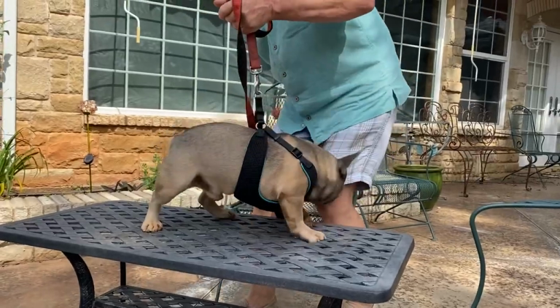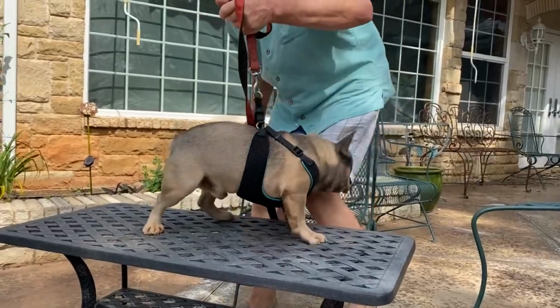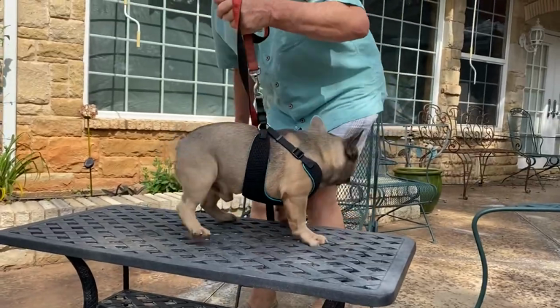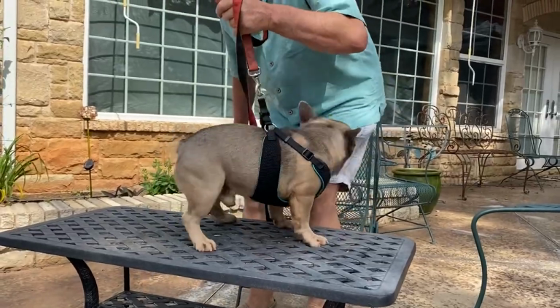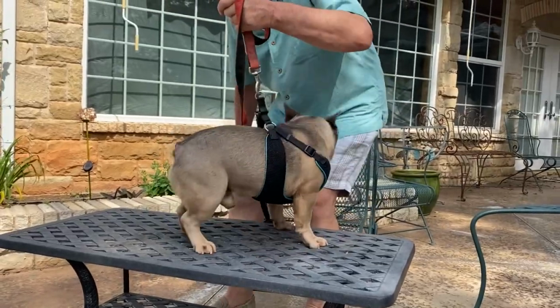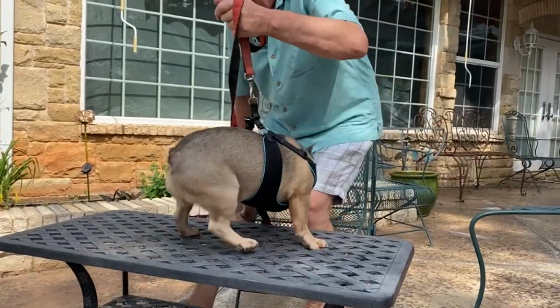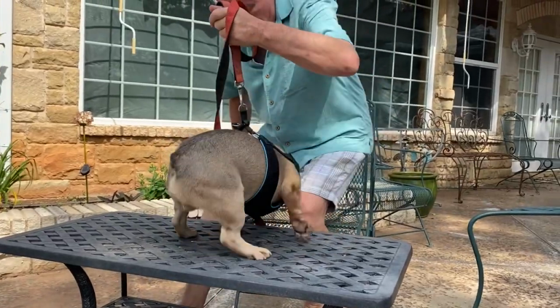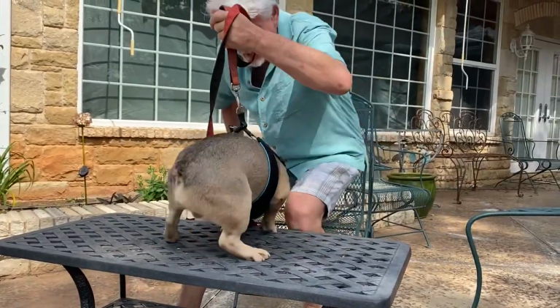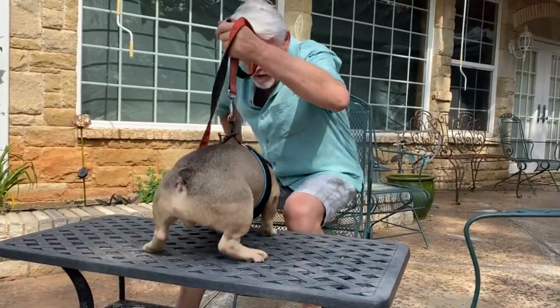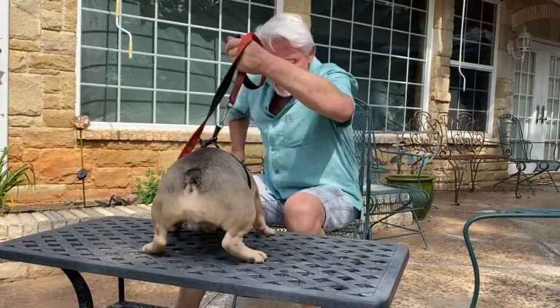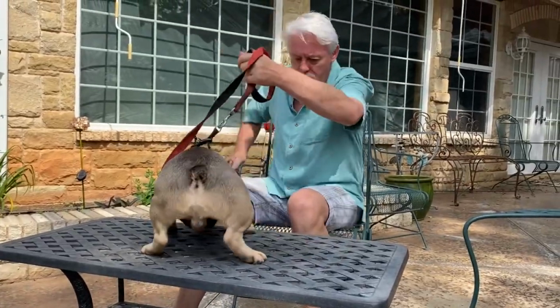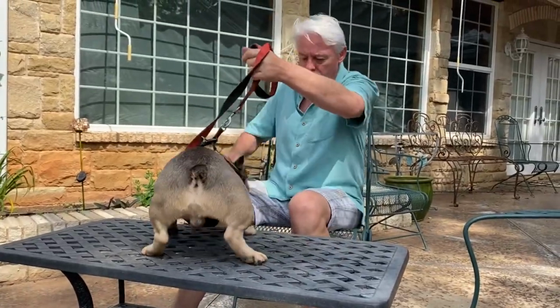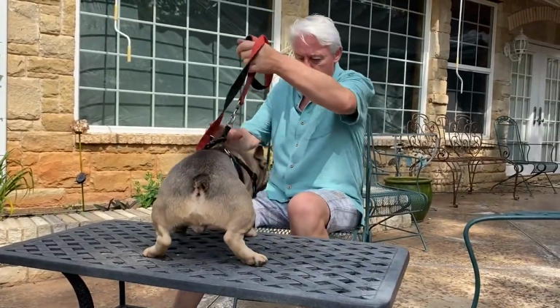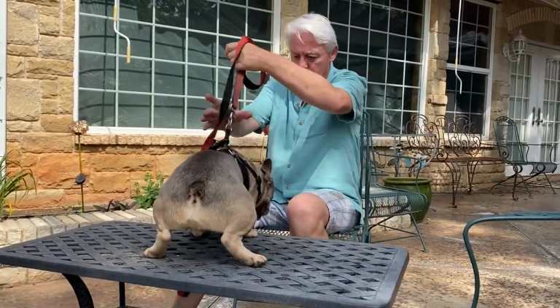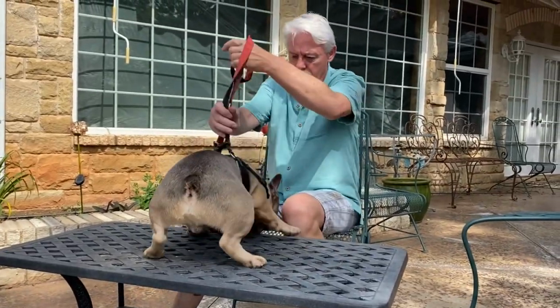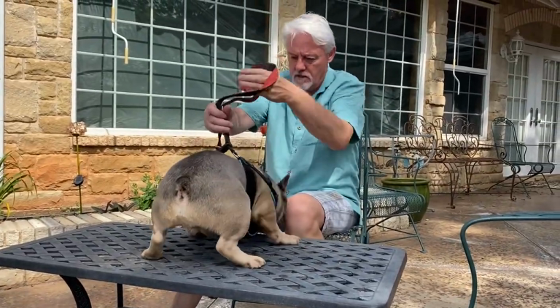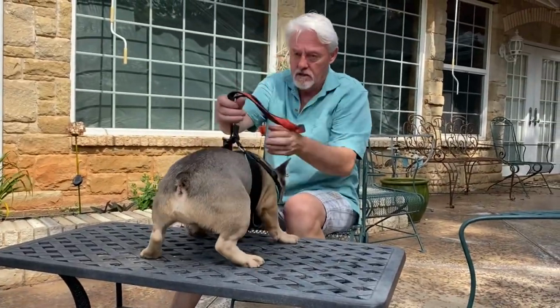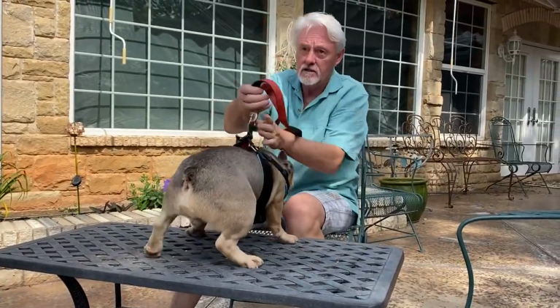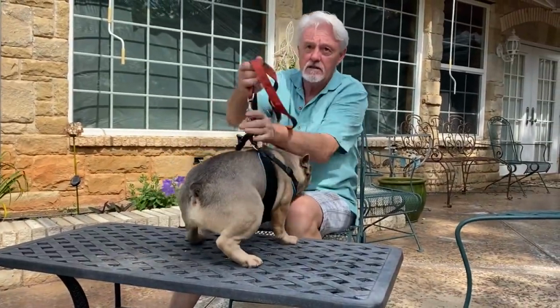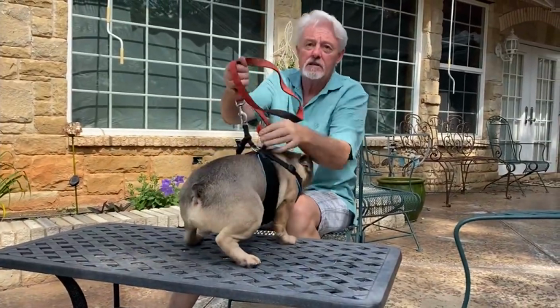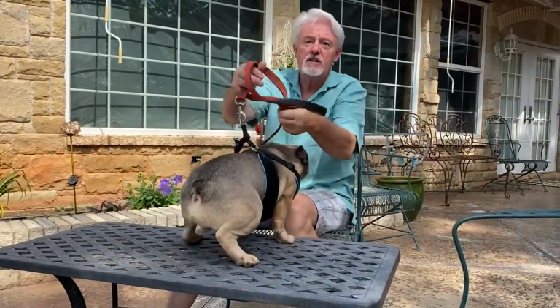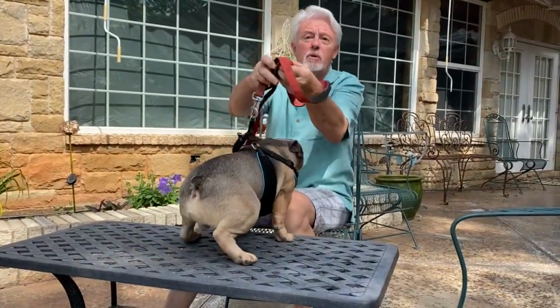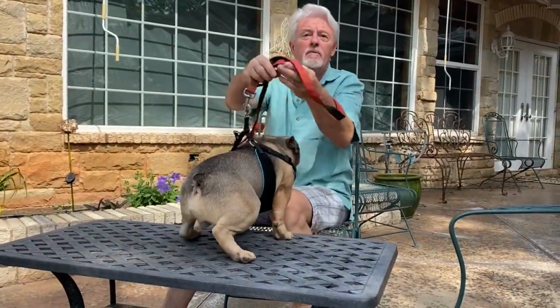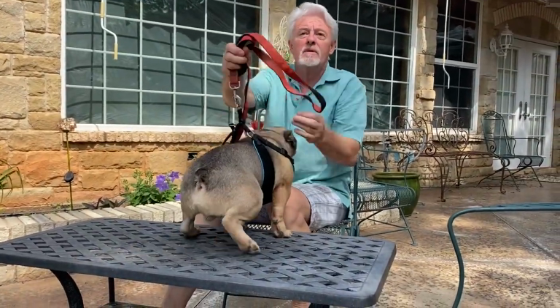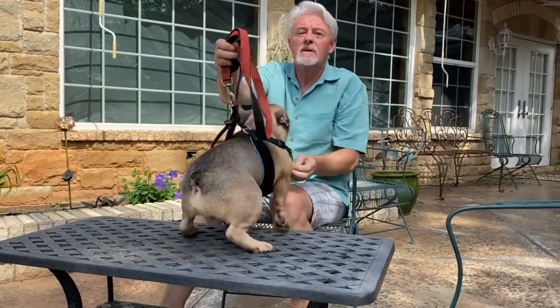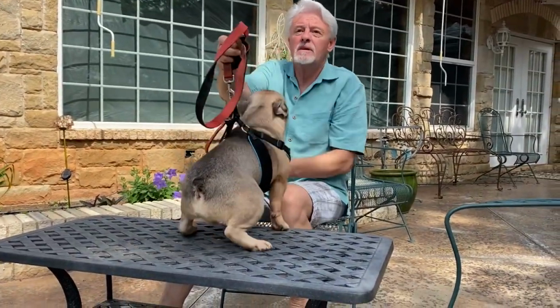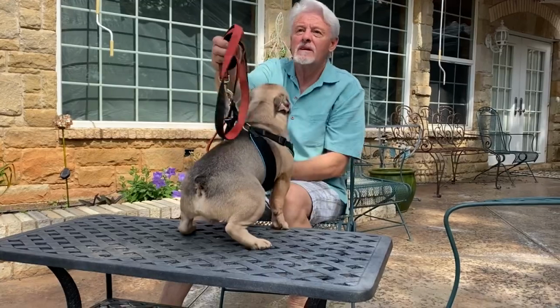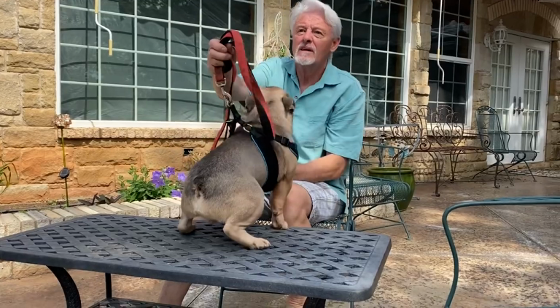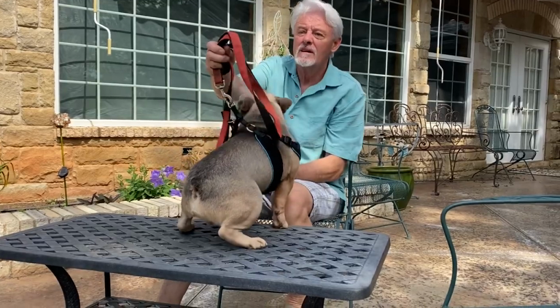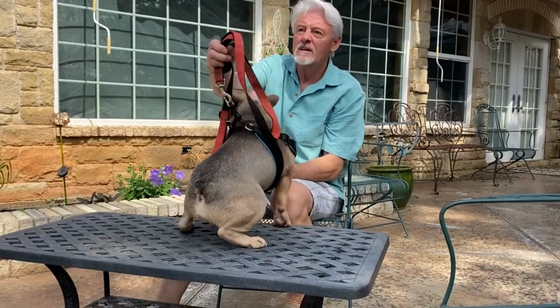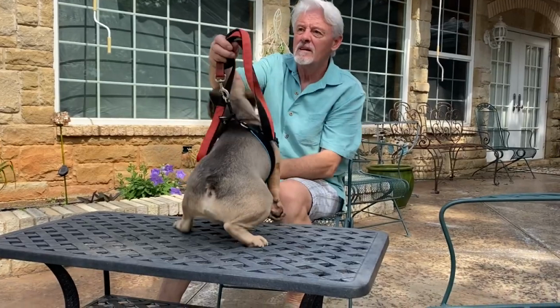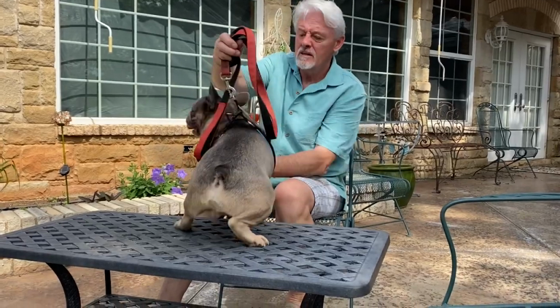He's got a little scratch on his lip today — just a little nick.